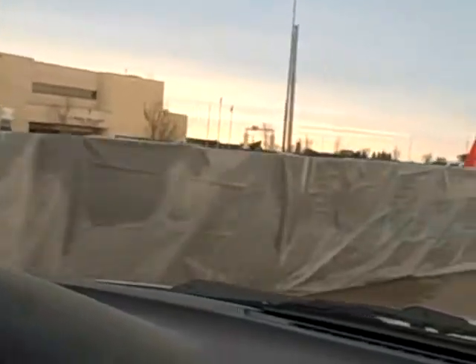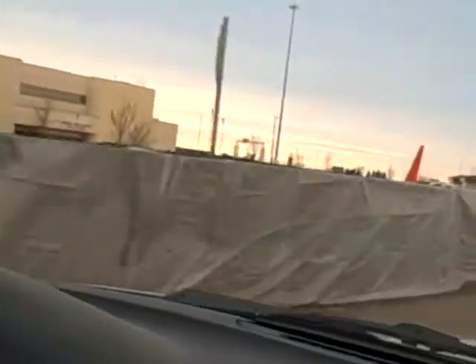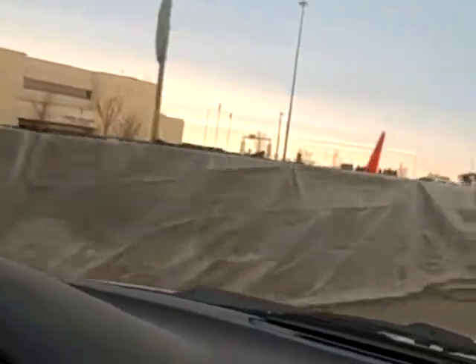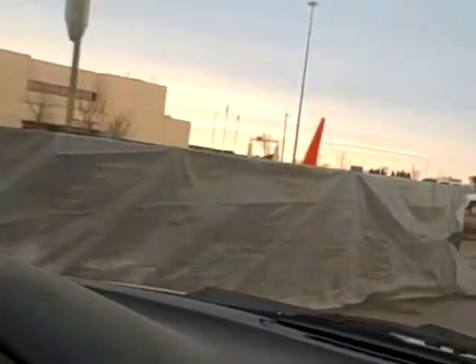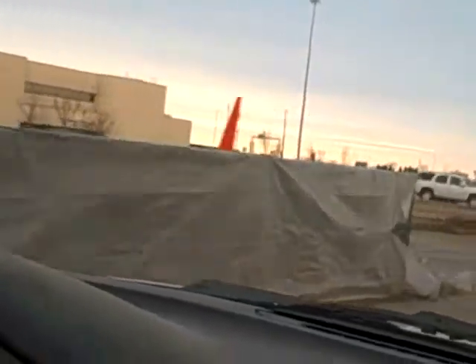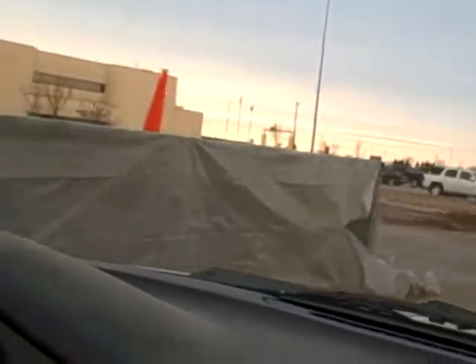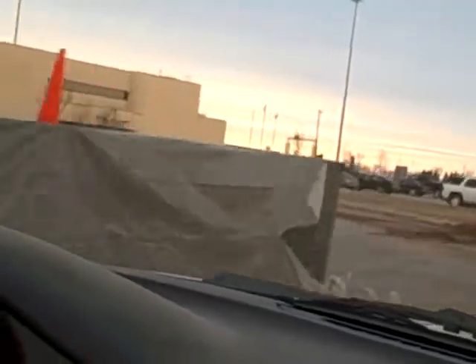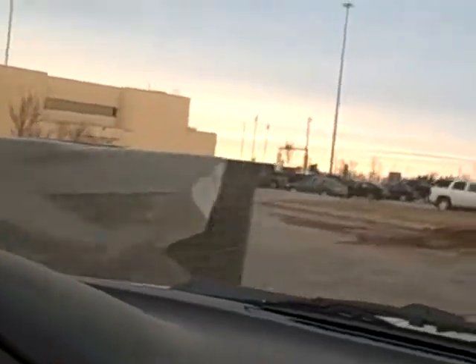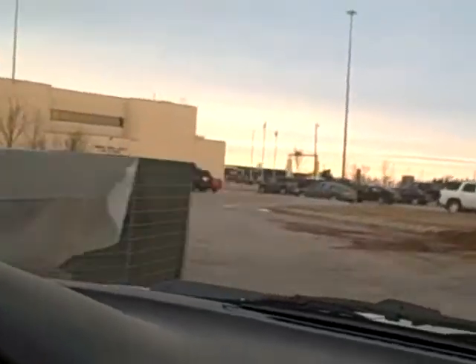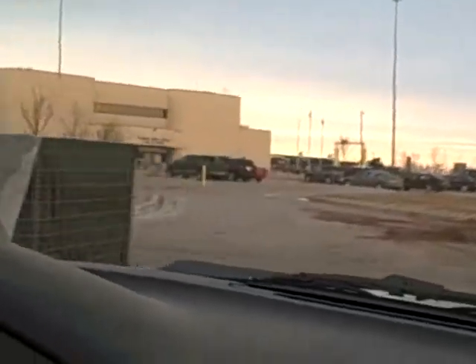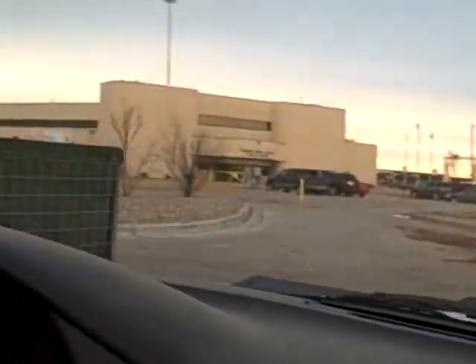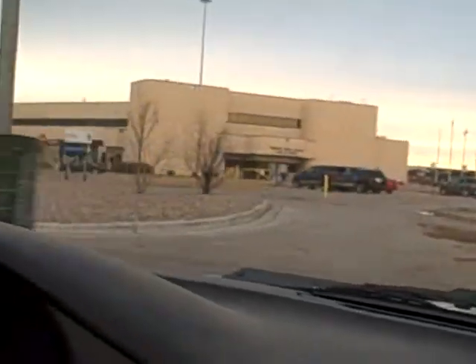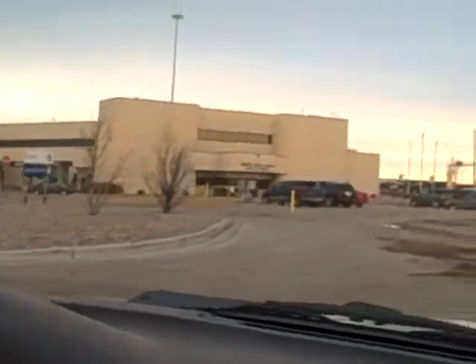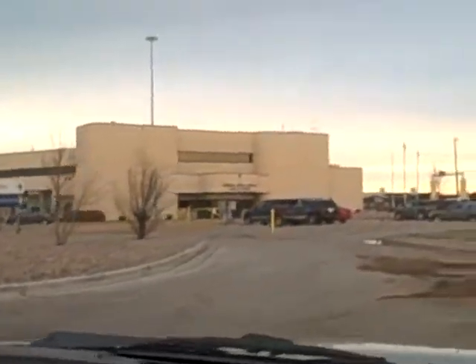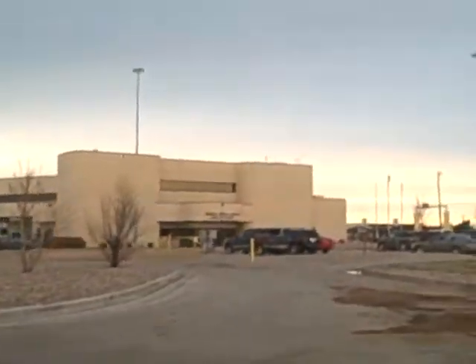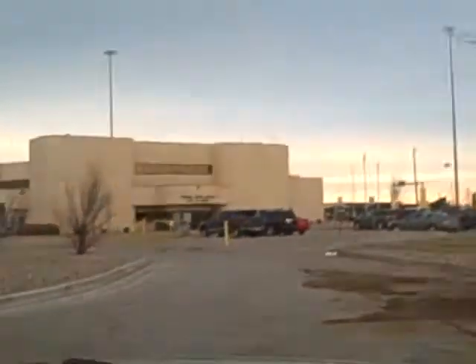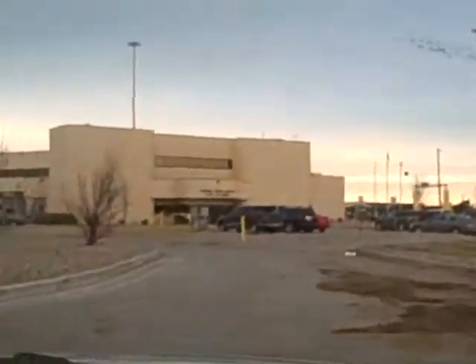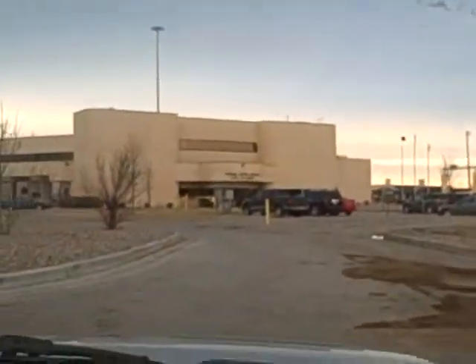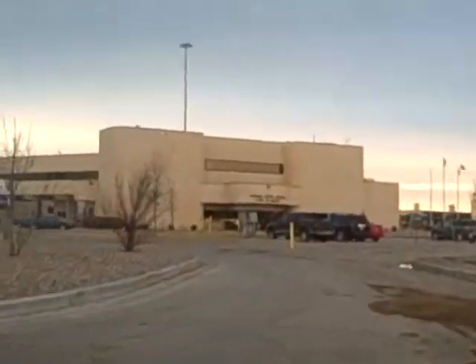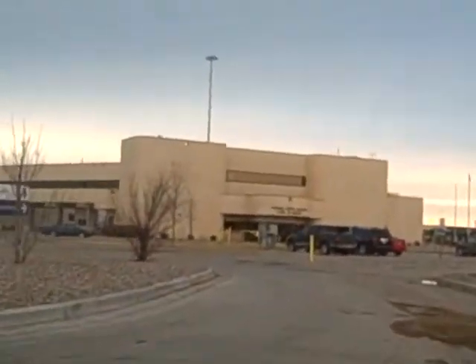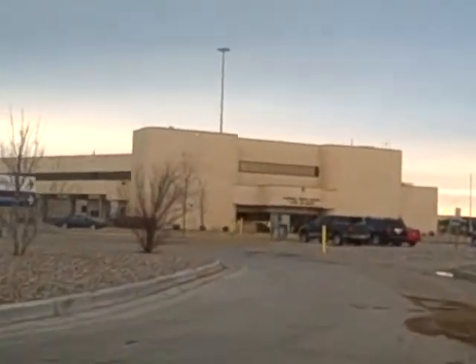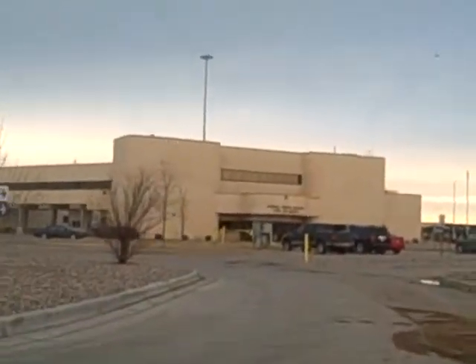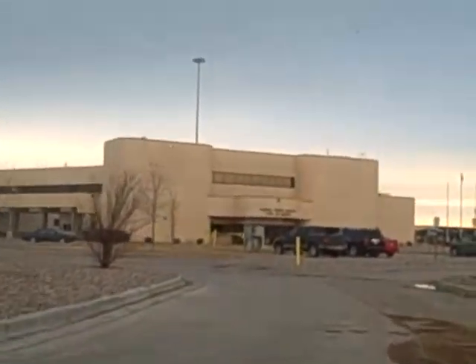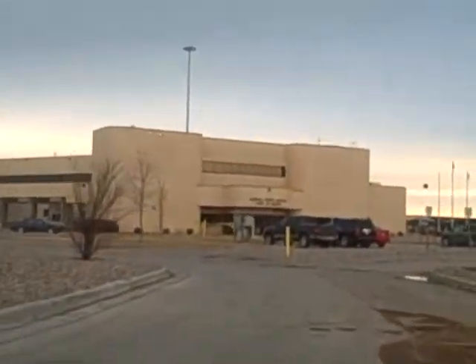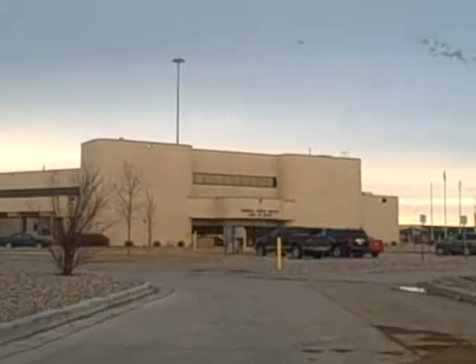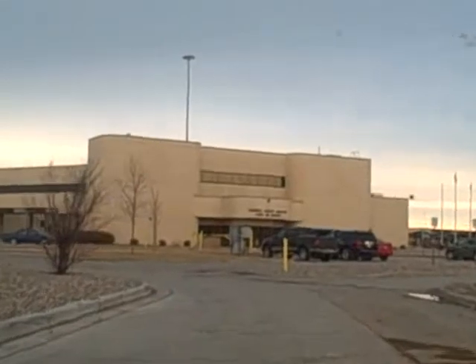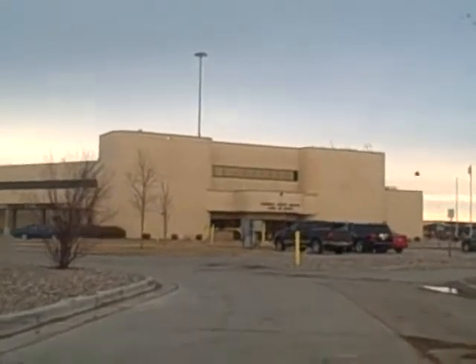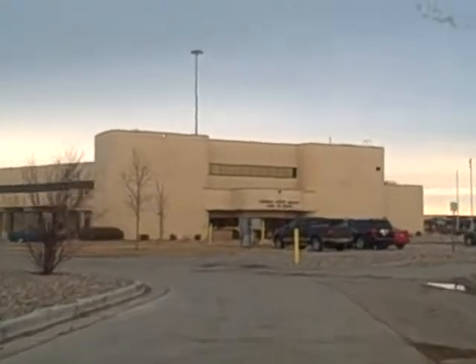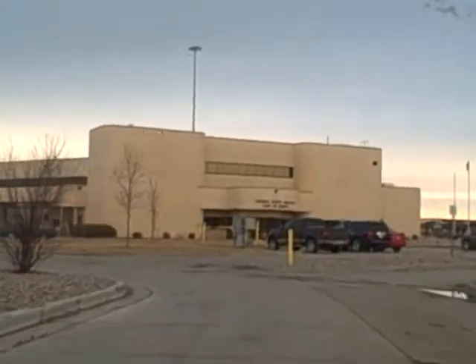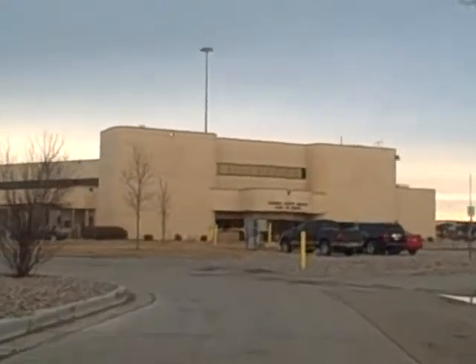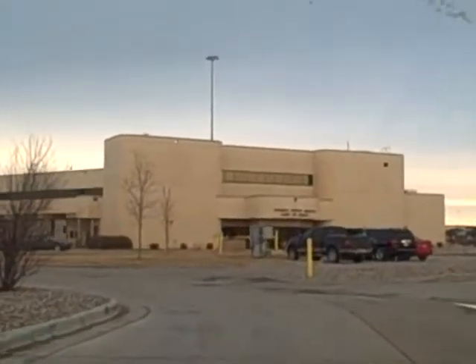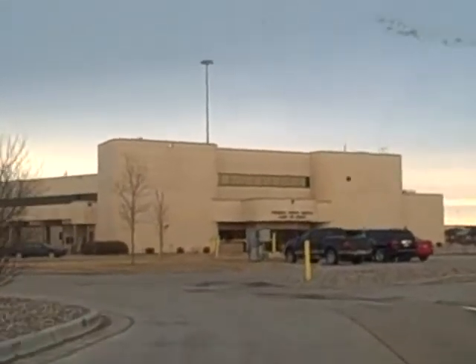Wow, we get to sneak in here in the side. And here's the permanent port of entry.